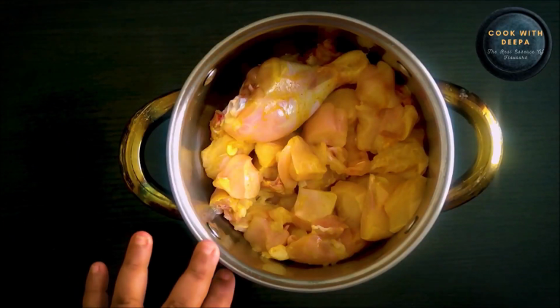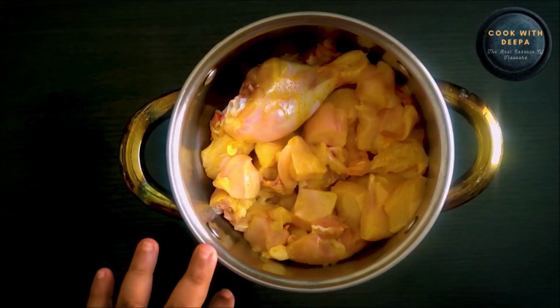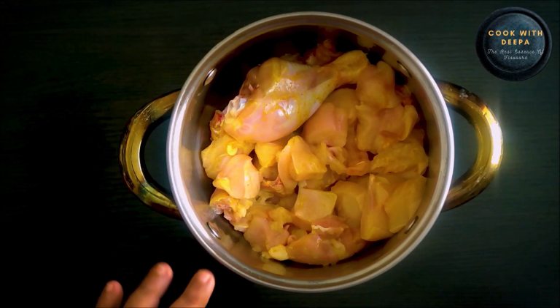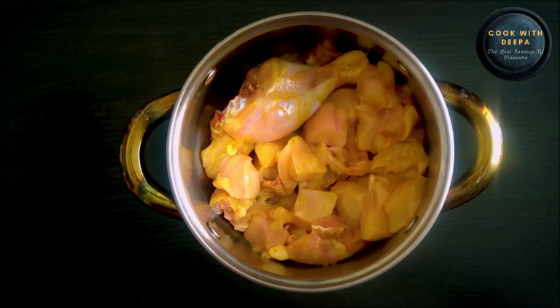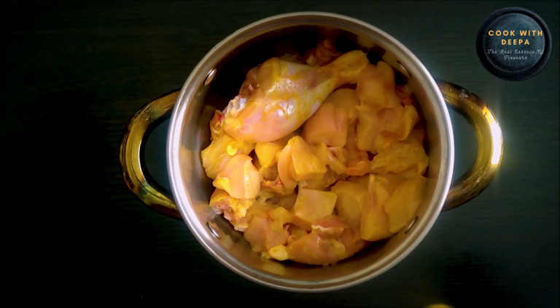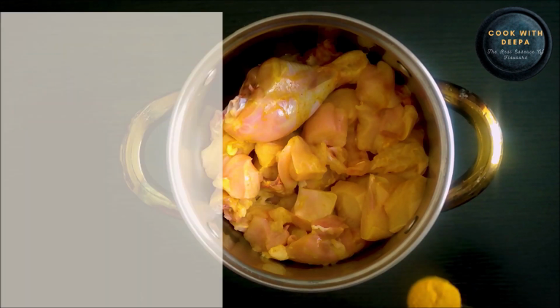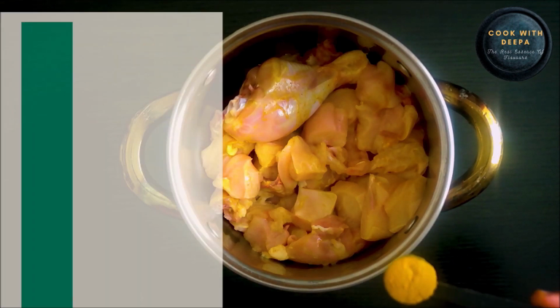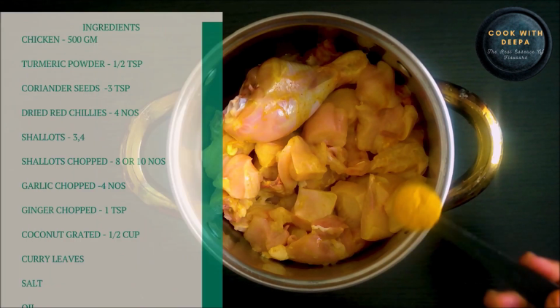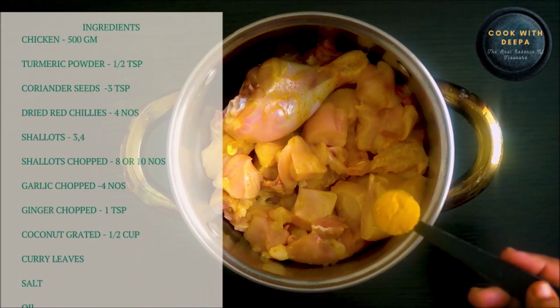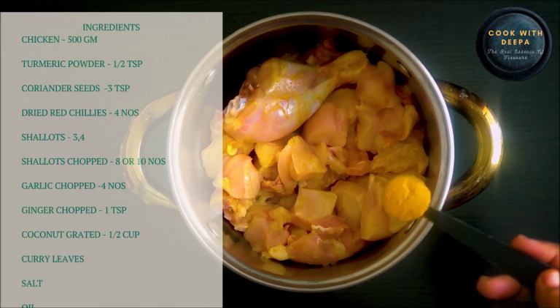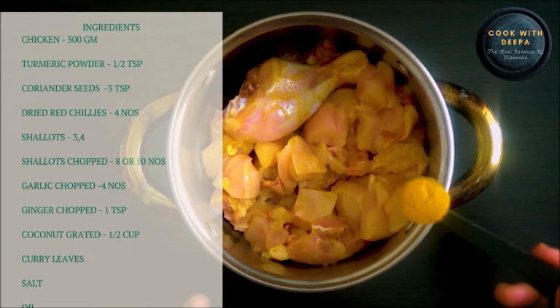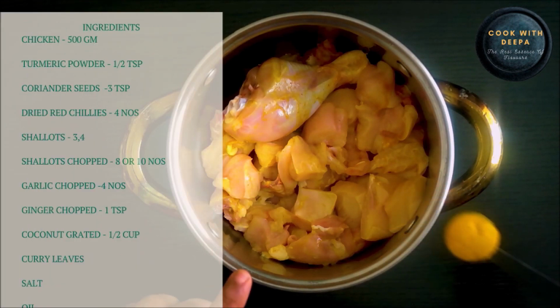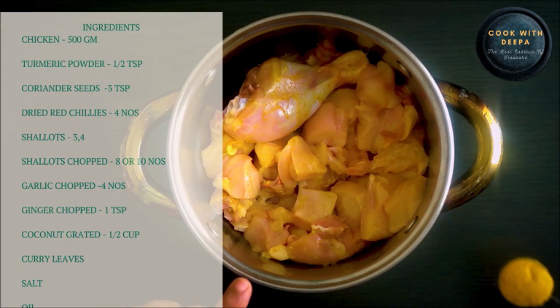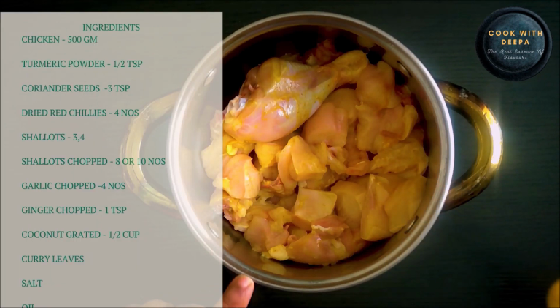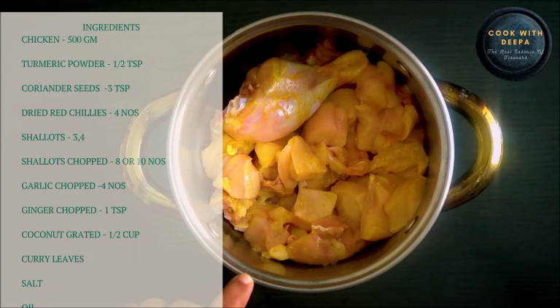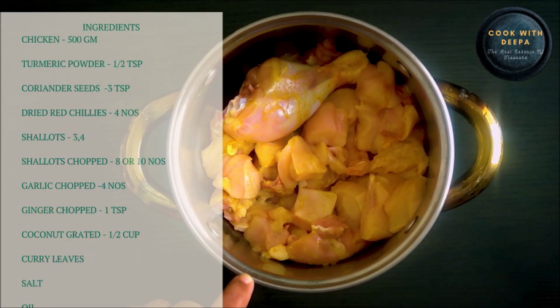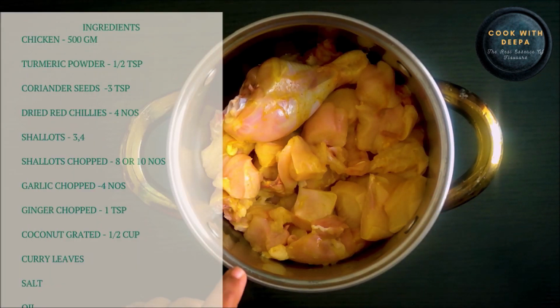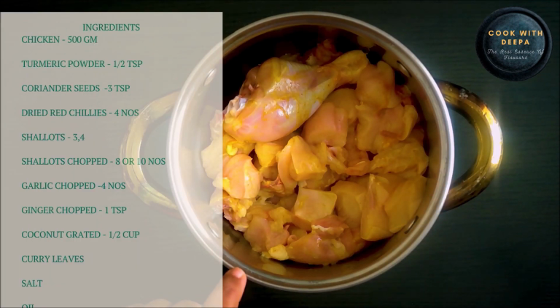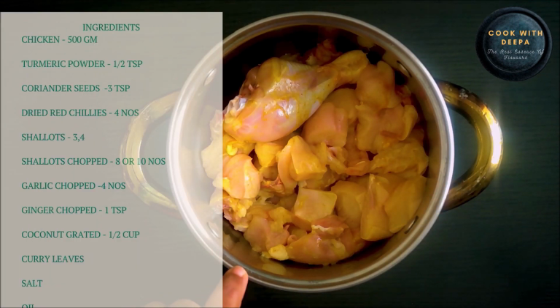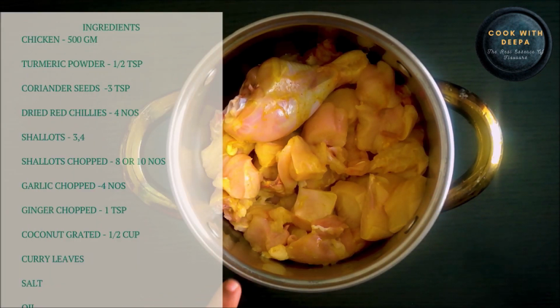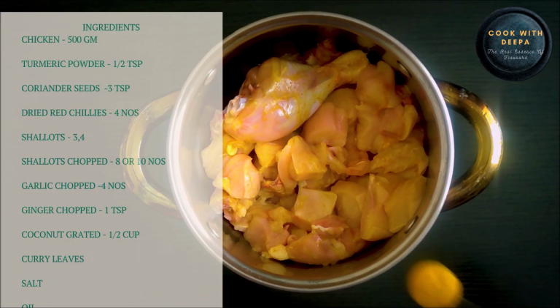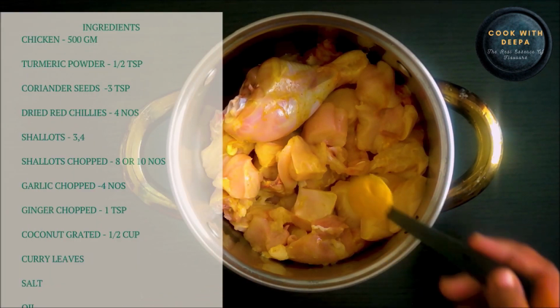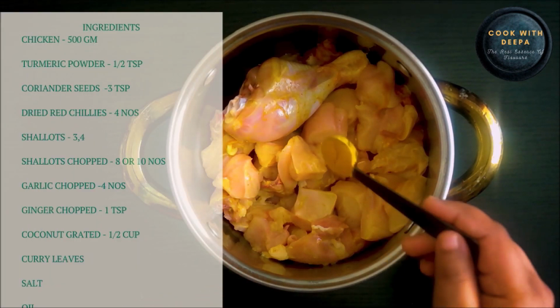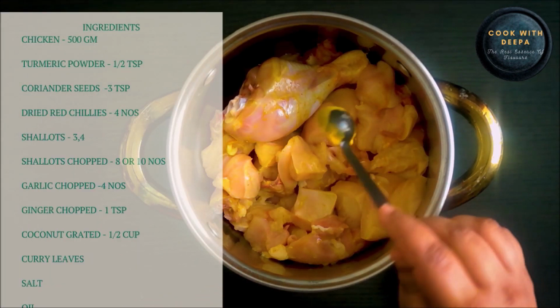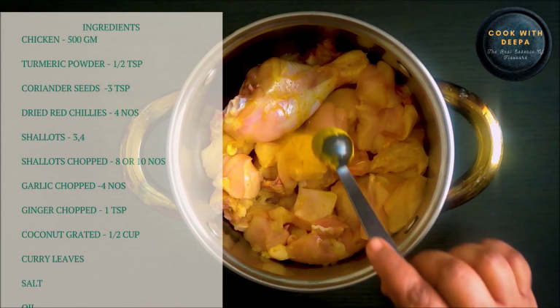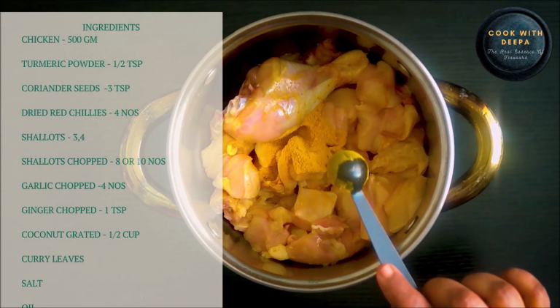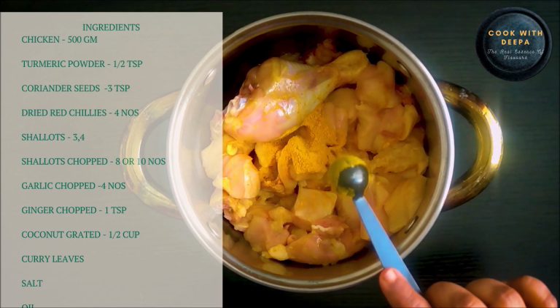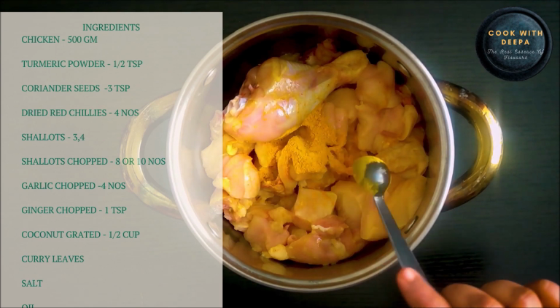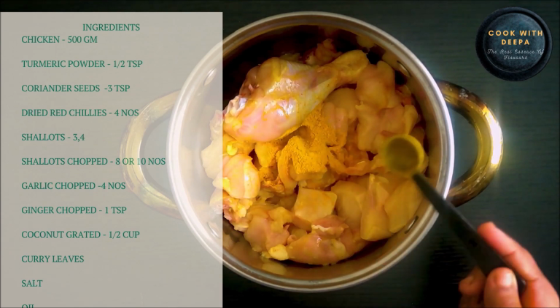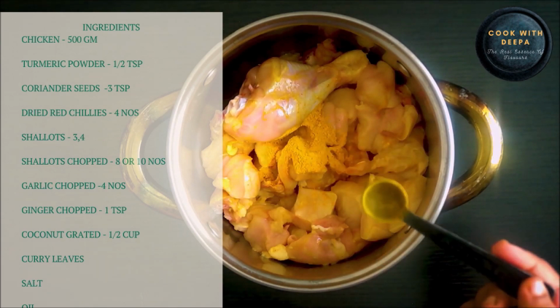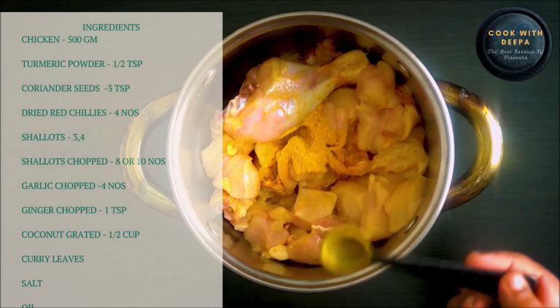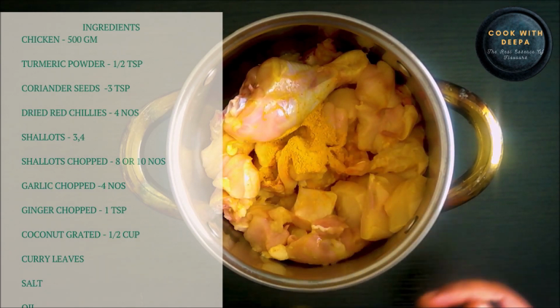I am going to add 10 kg of chicken. I am going to add 1 teaspoon of chicken.